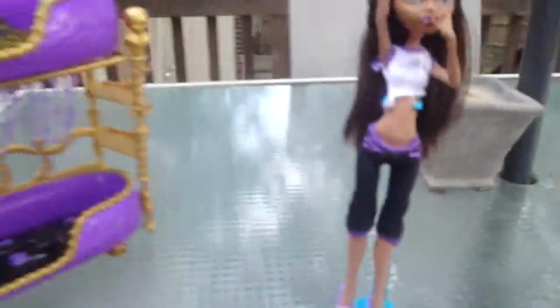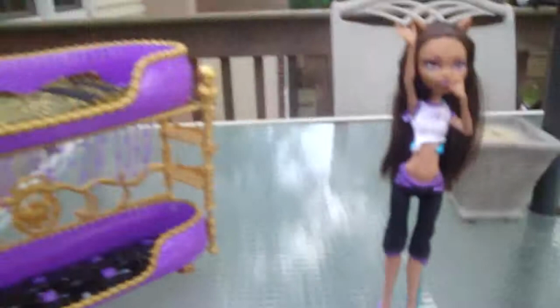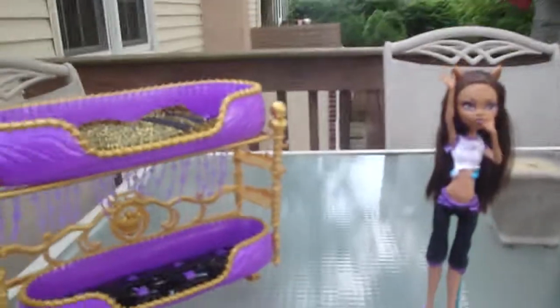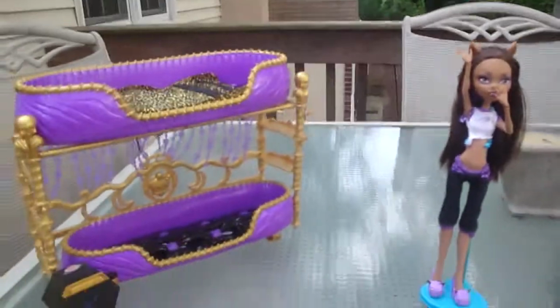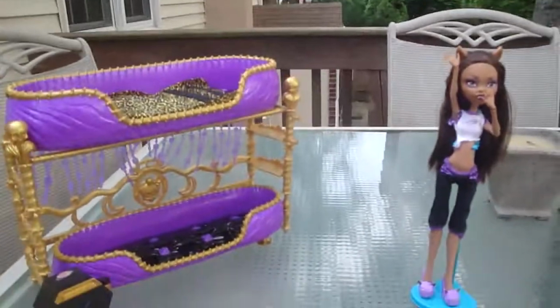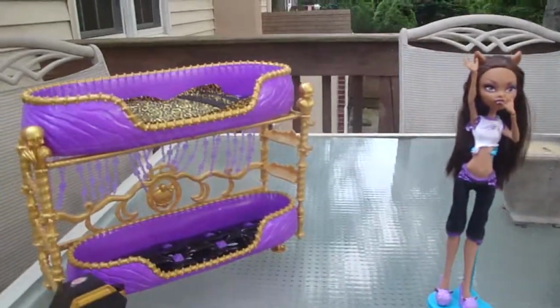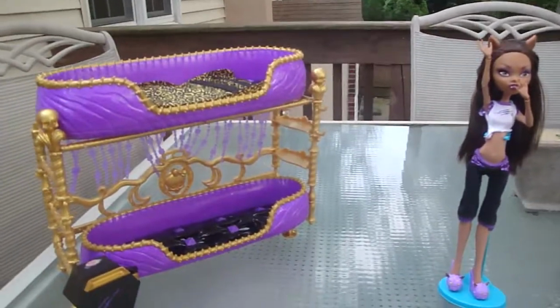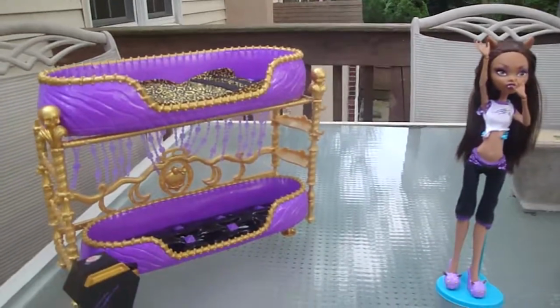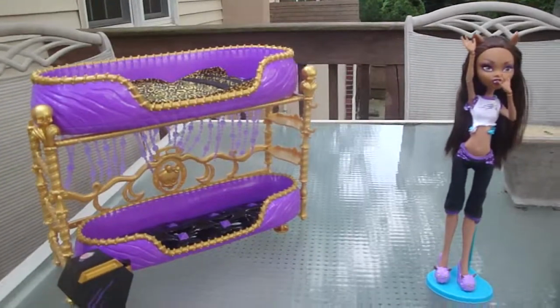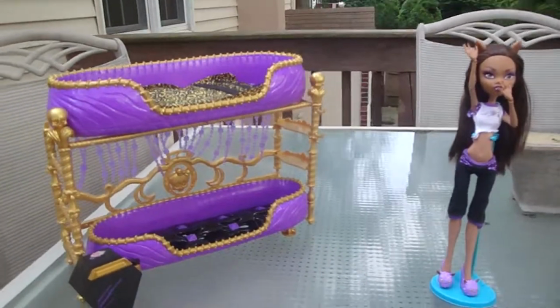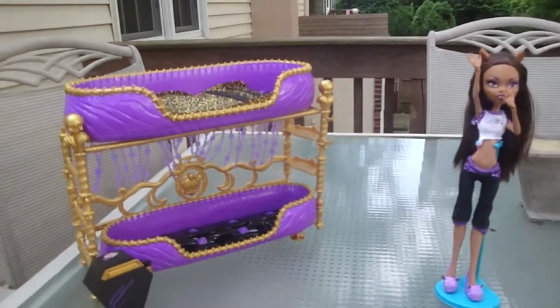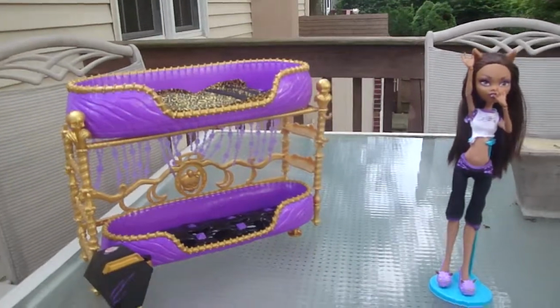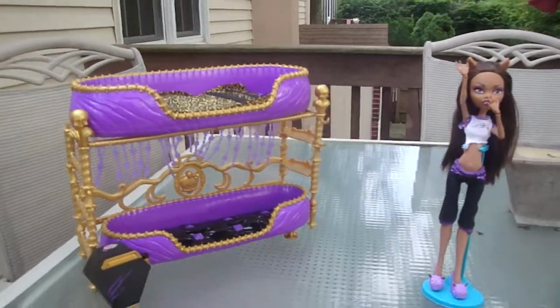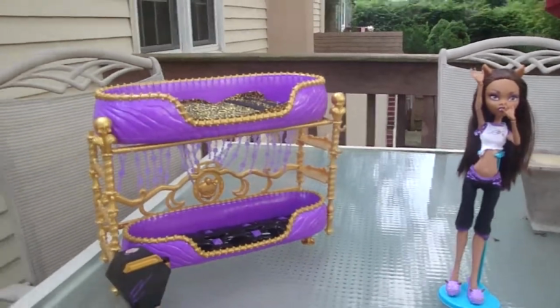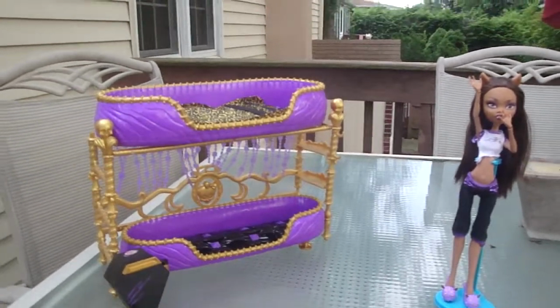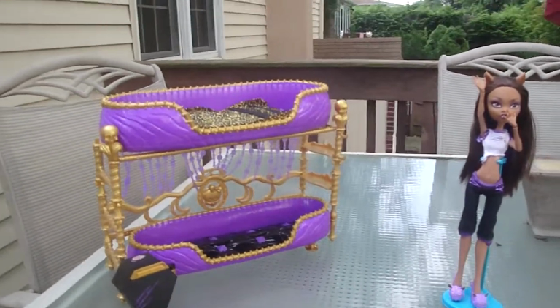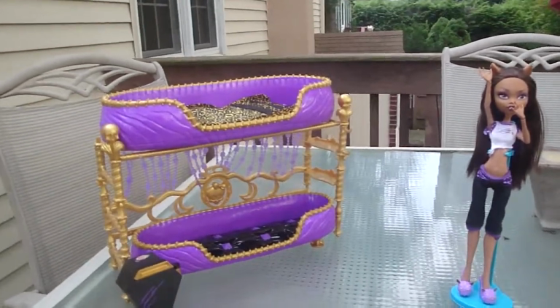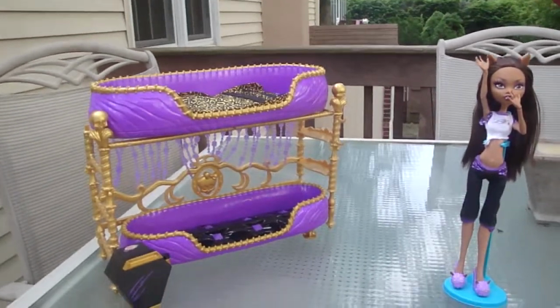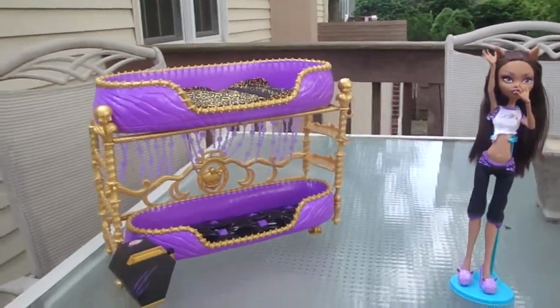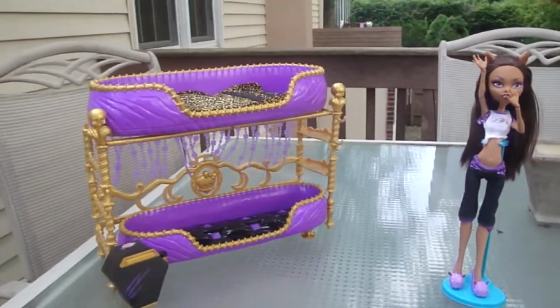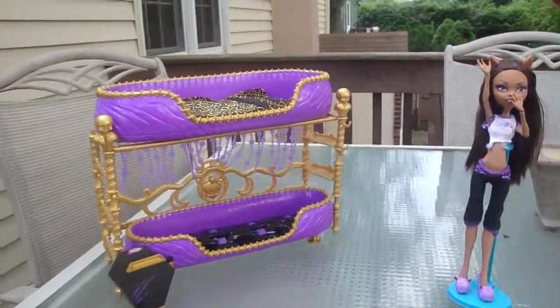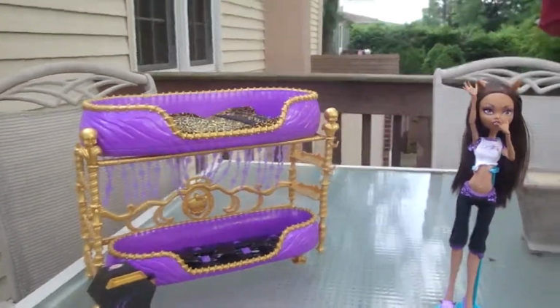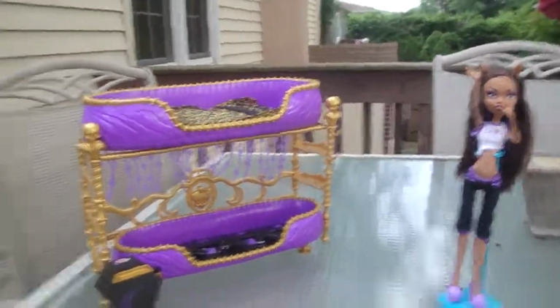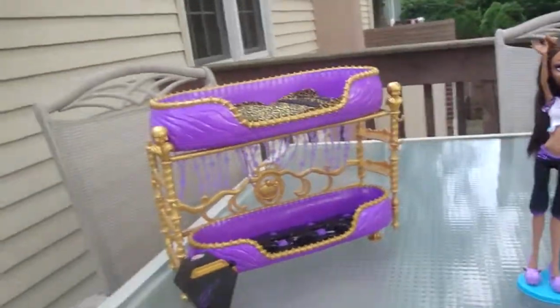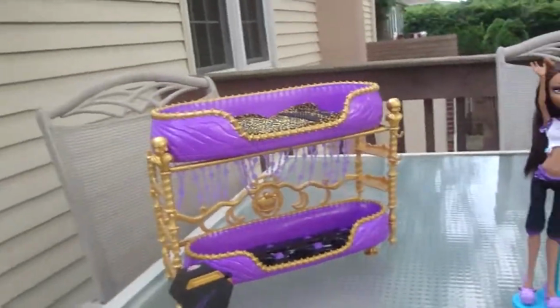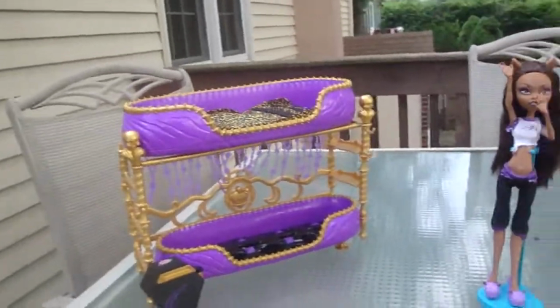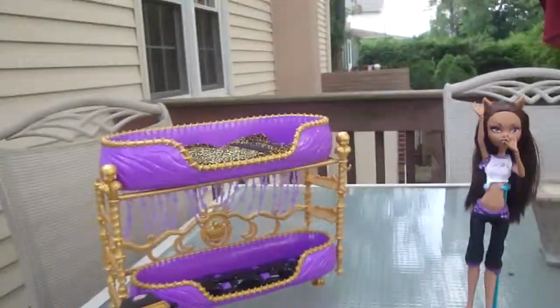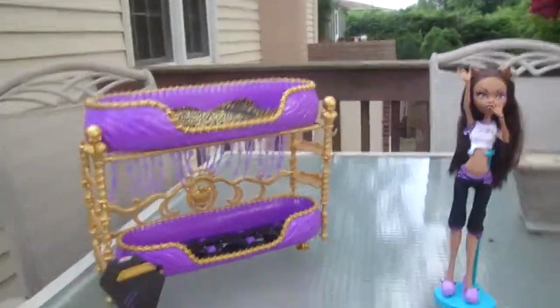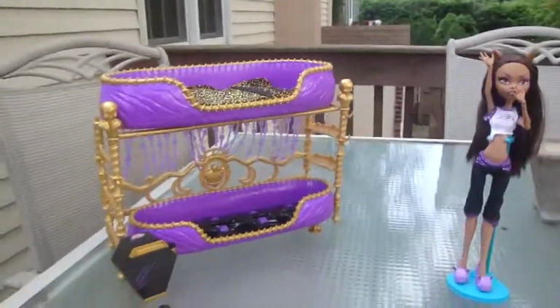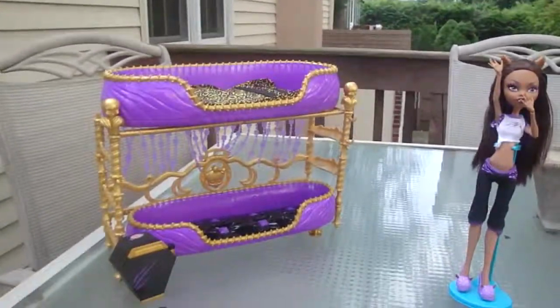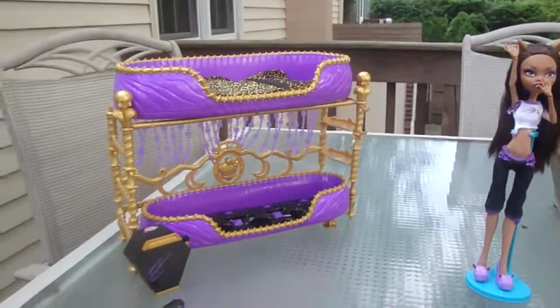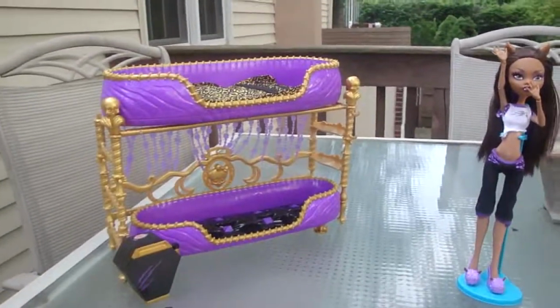And that's Monster High Room to Haul, Claudine Wolf bed. Thank you. Bye!